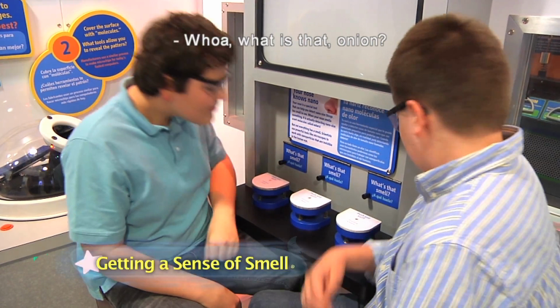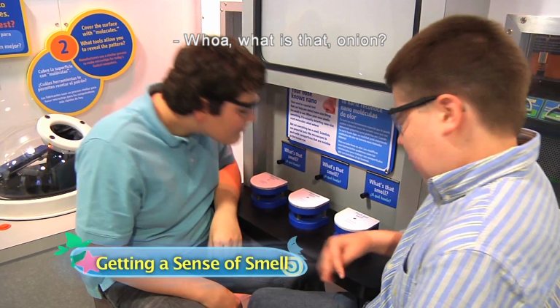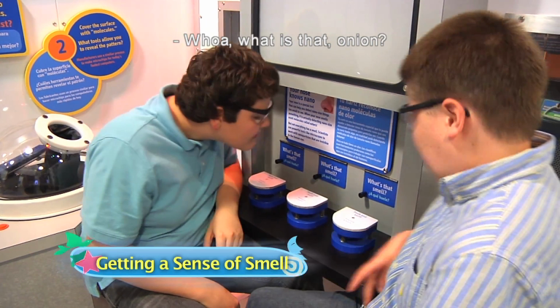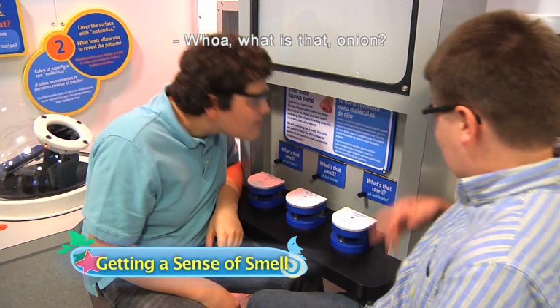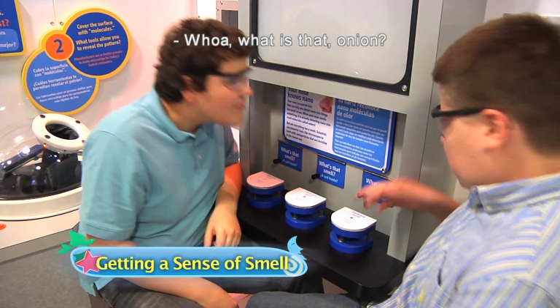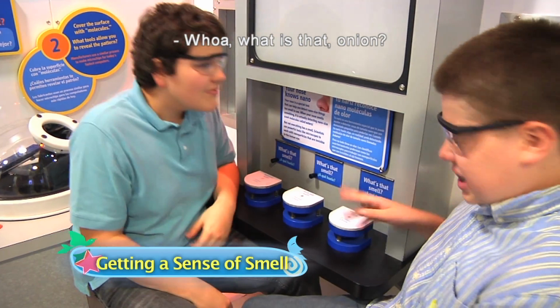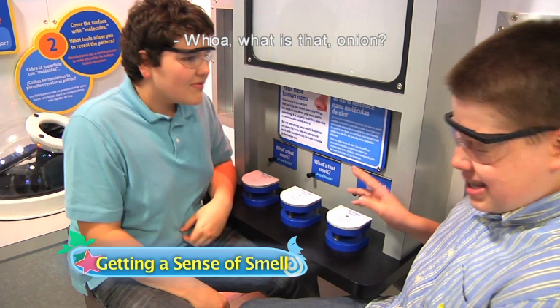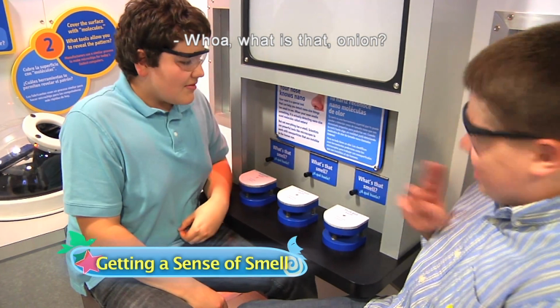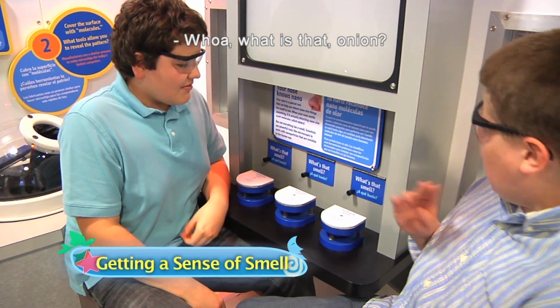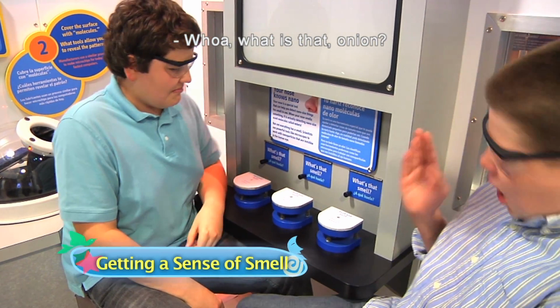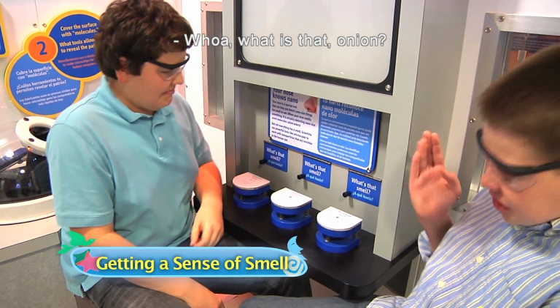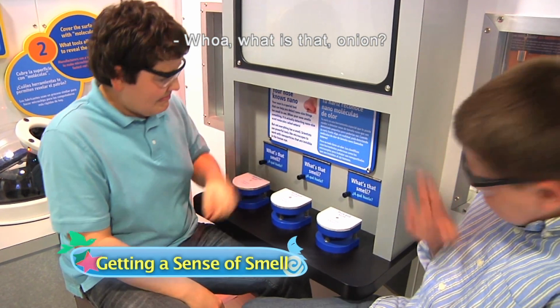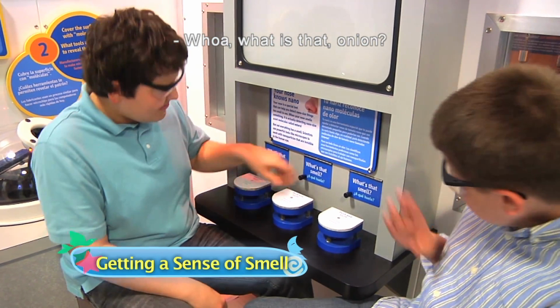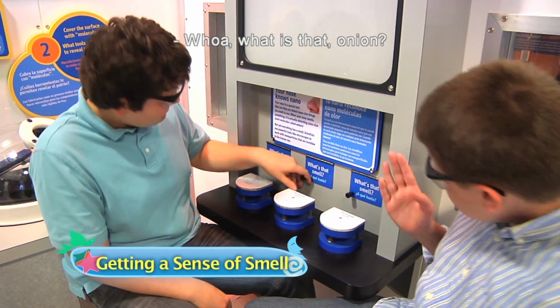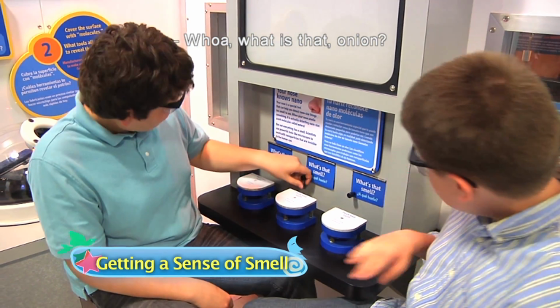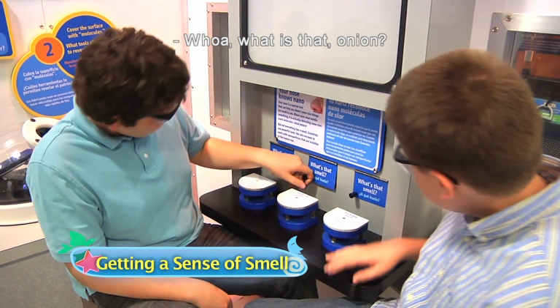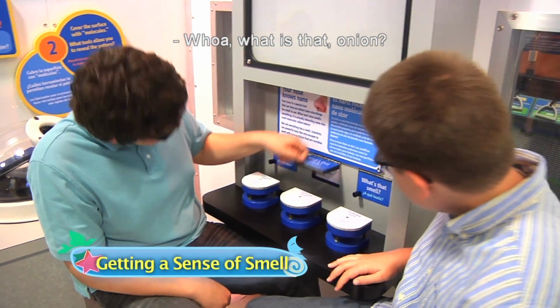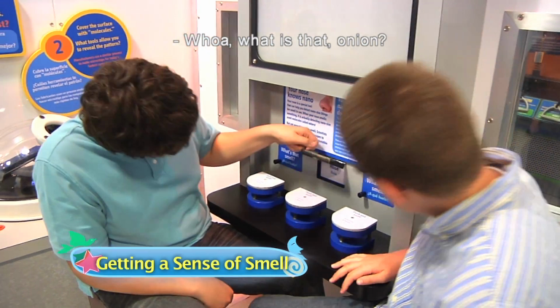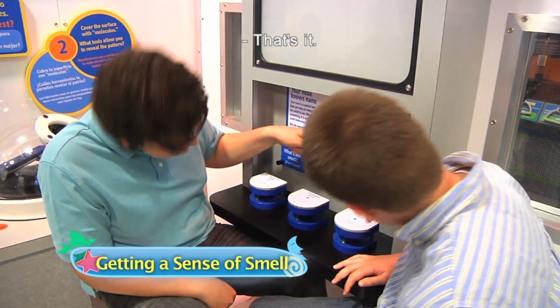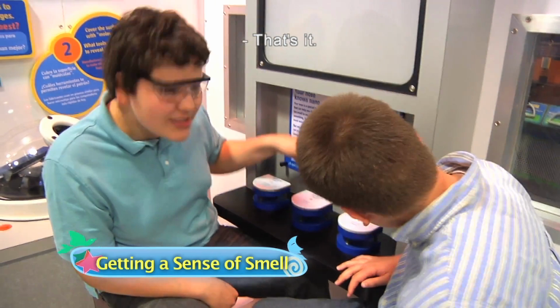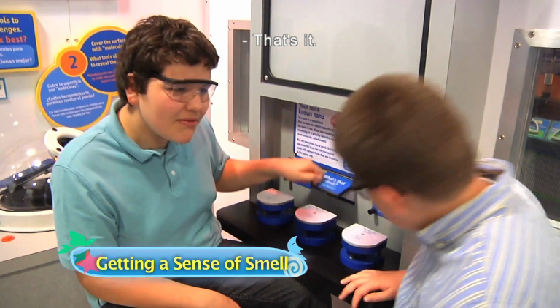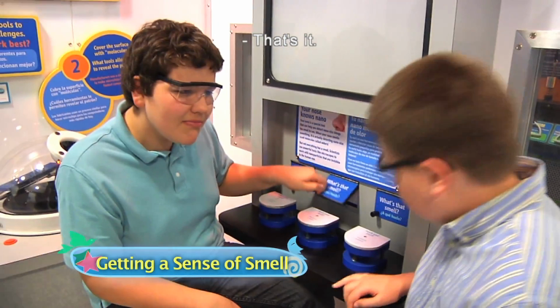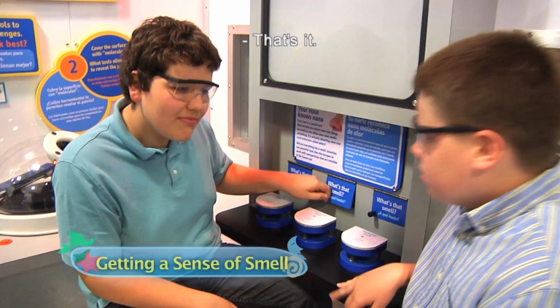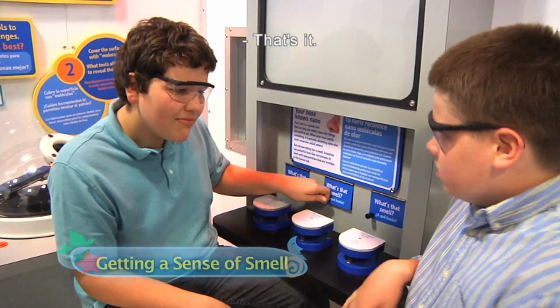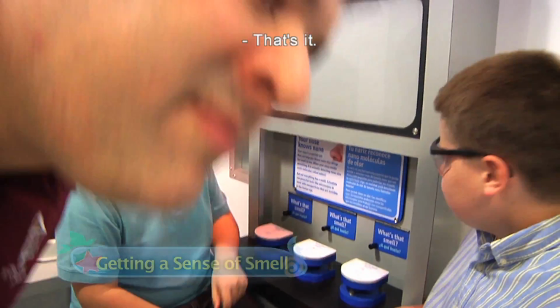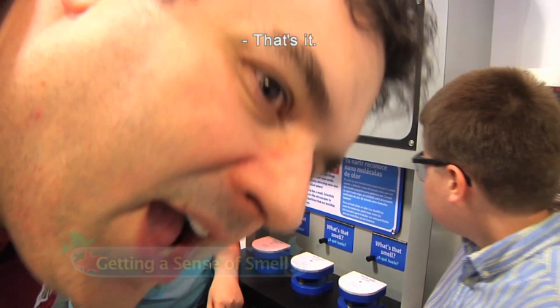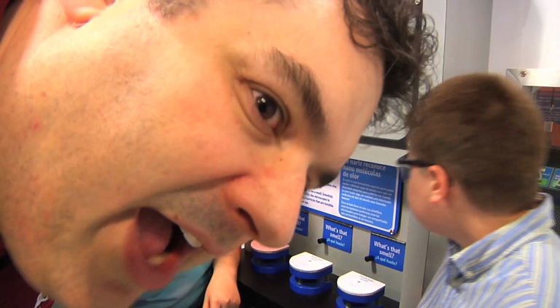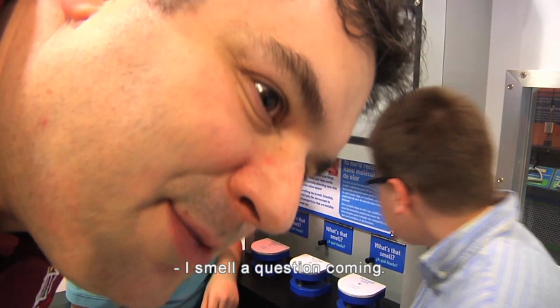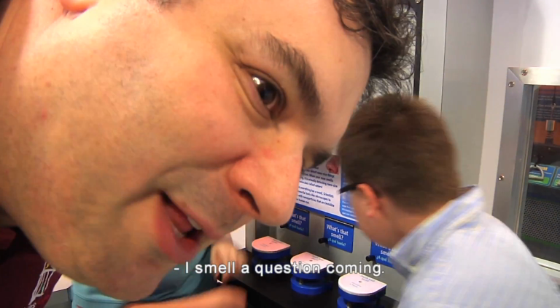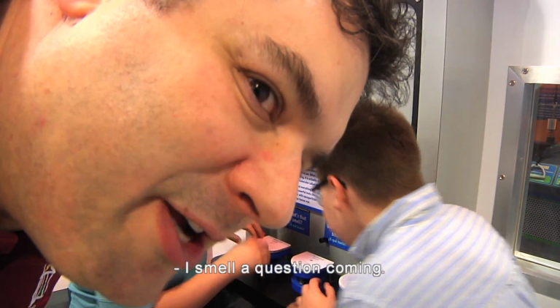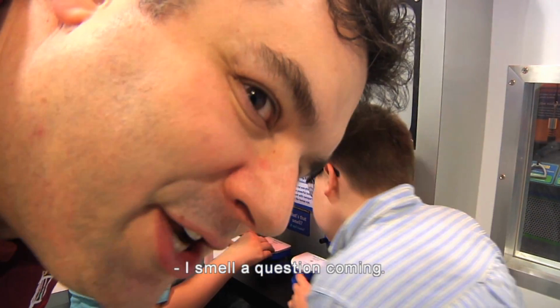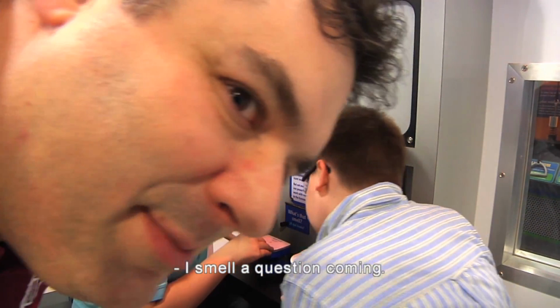Whoa, what is that? Onion? That's it. I smell a question coming.